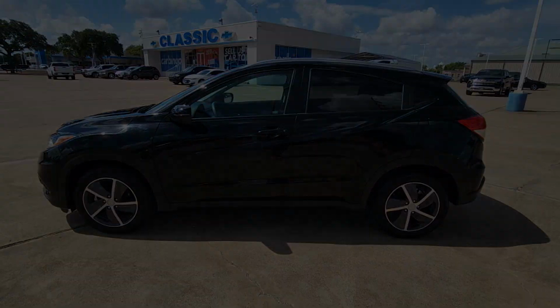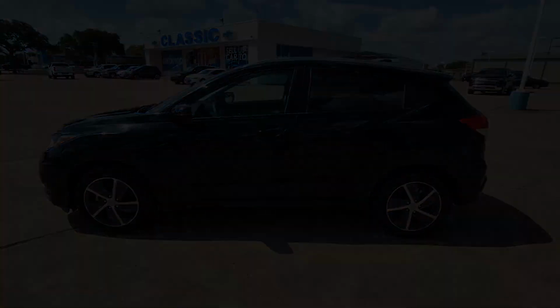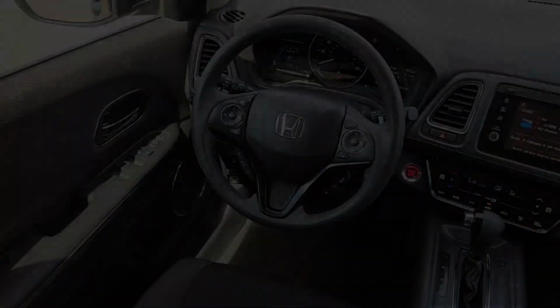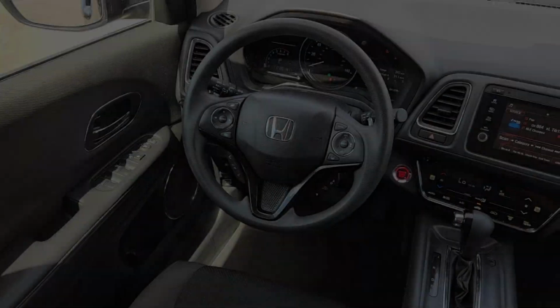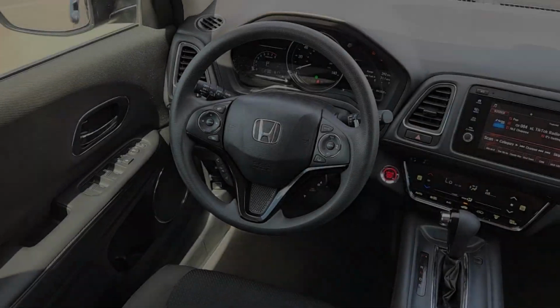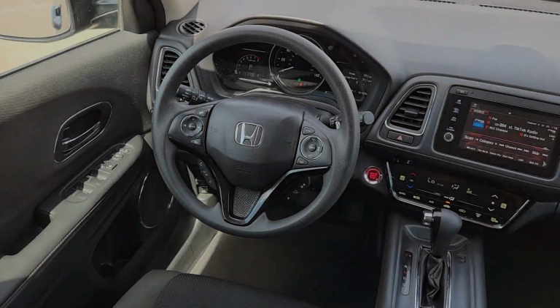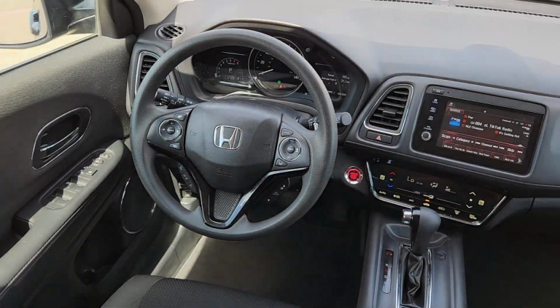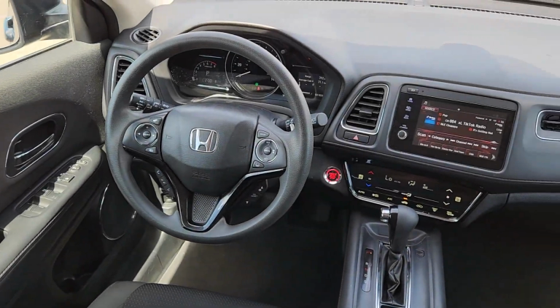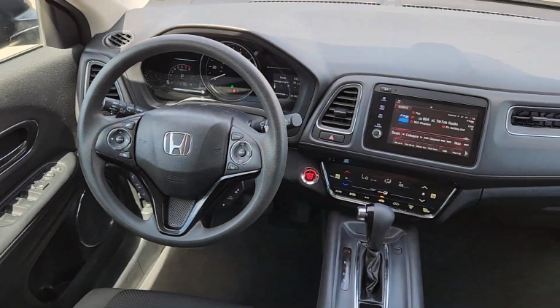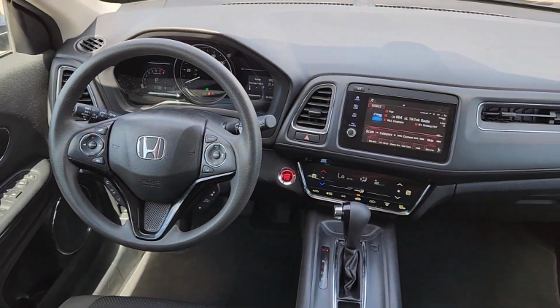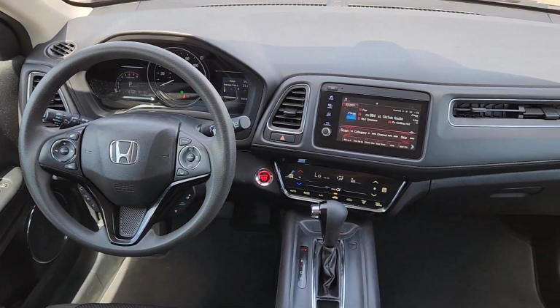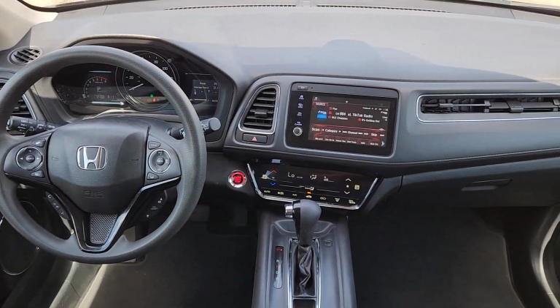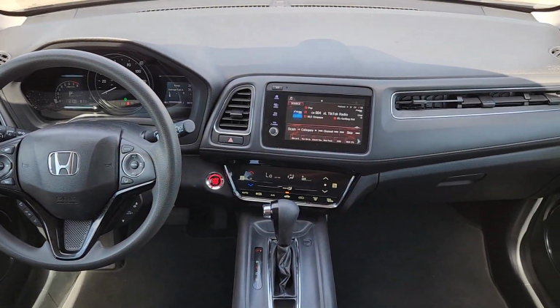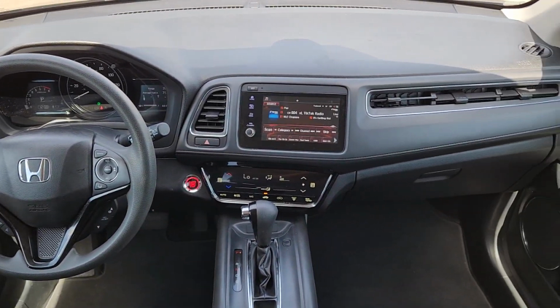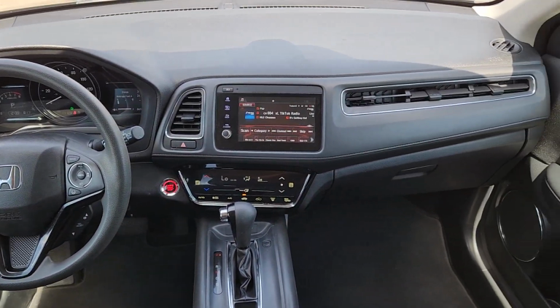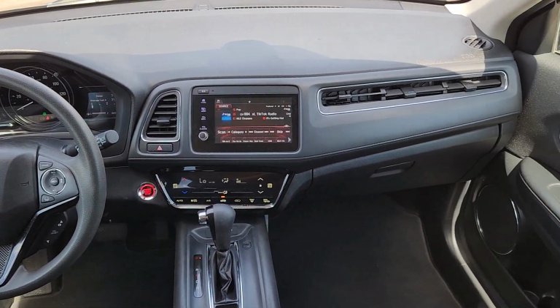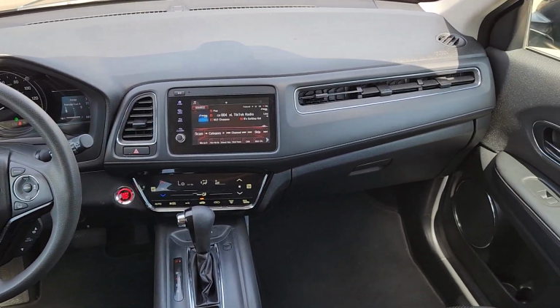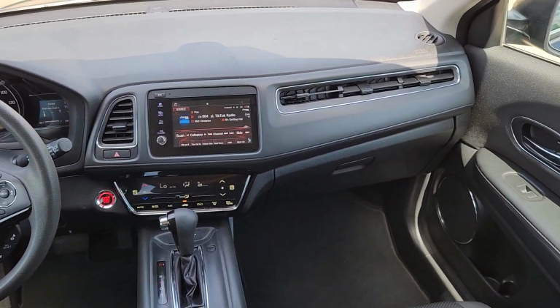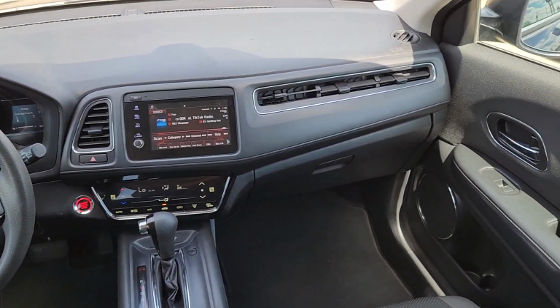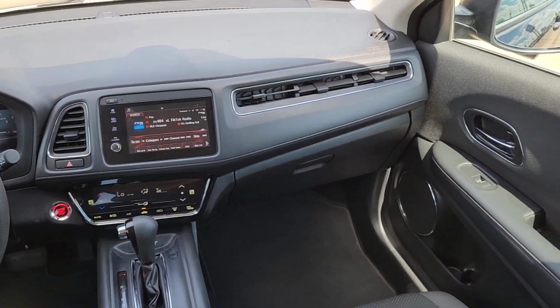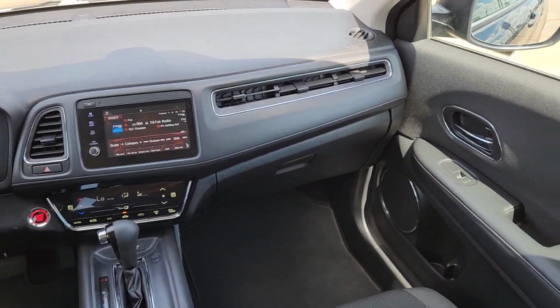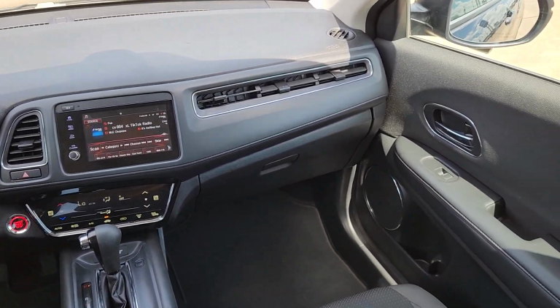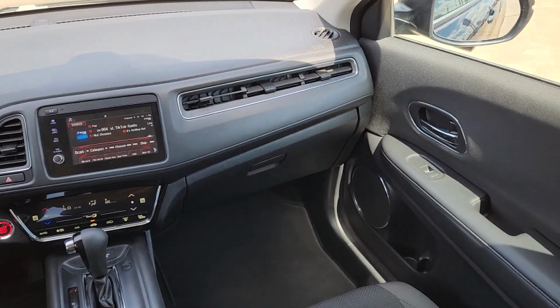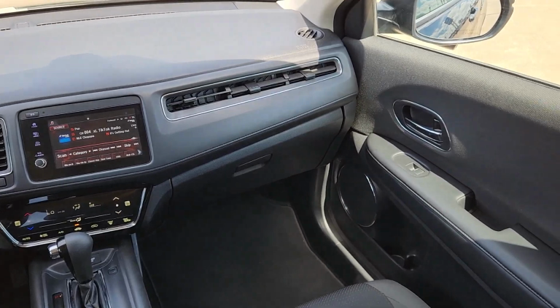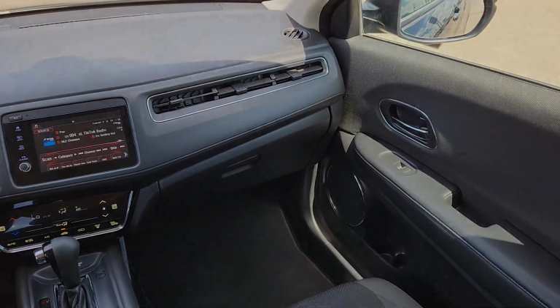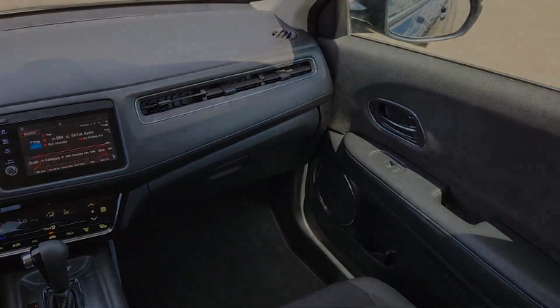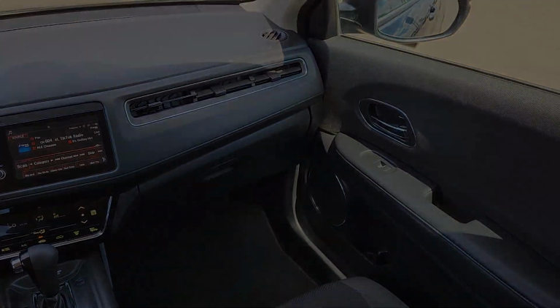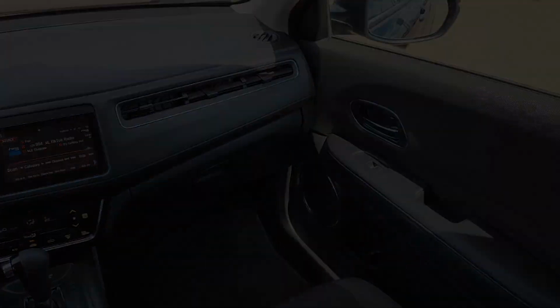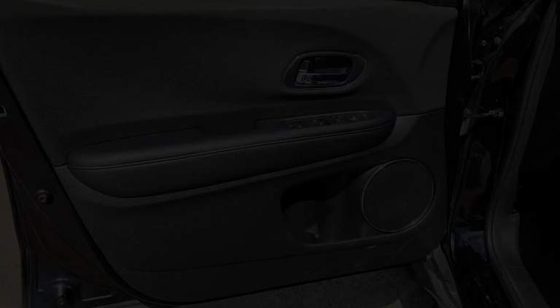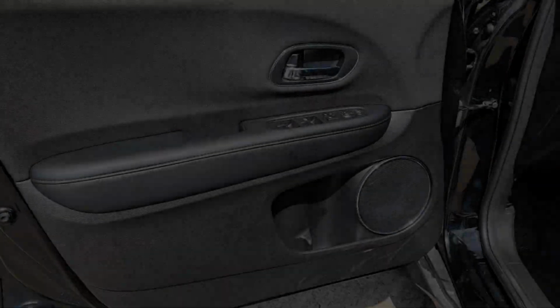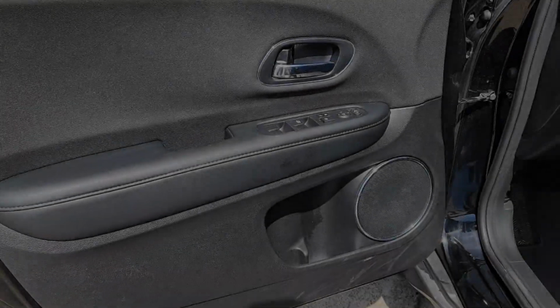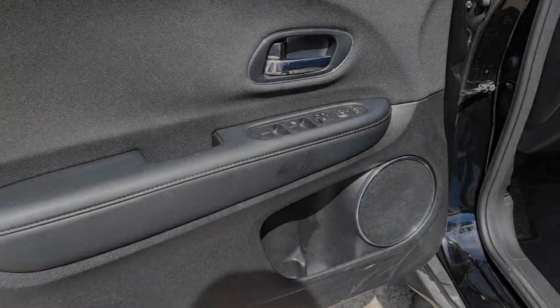We think you'll agree it's an engineering marvel. The following are some of this vehicle's highlighted options.